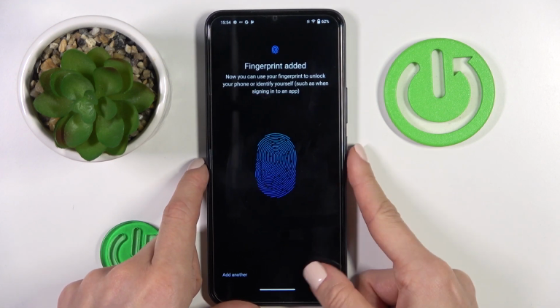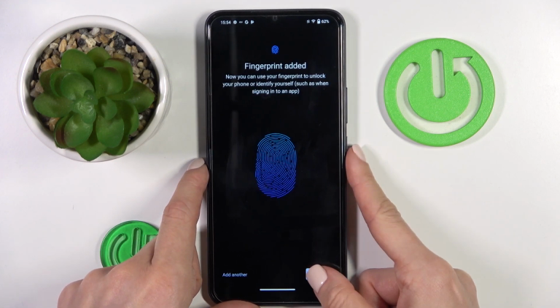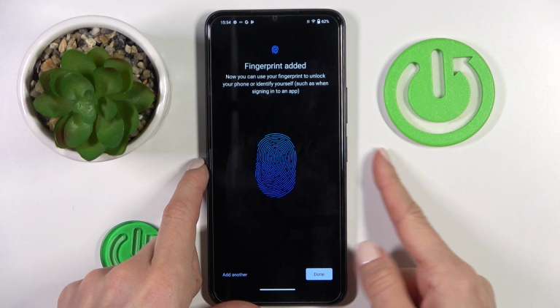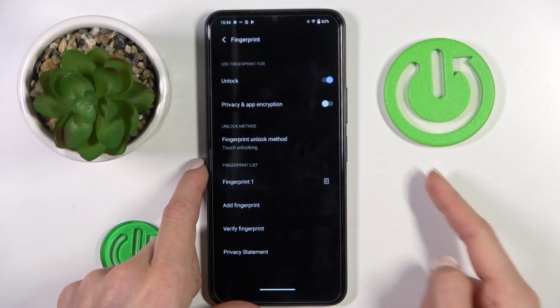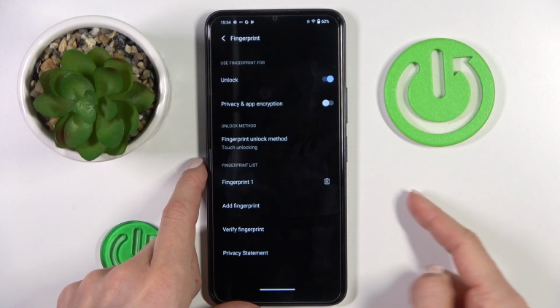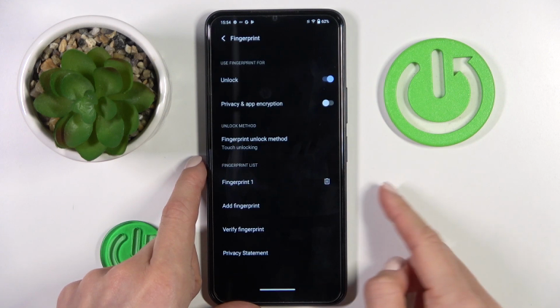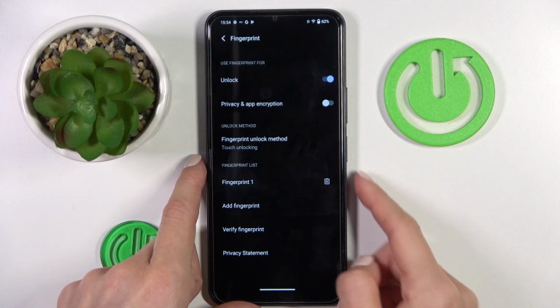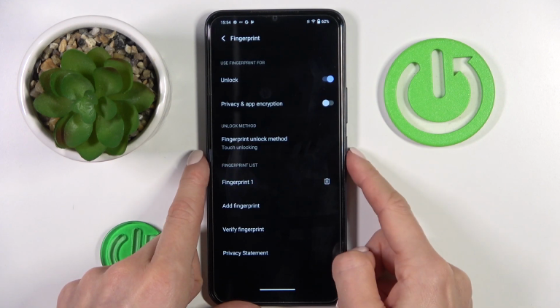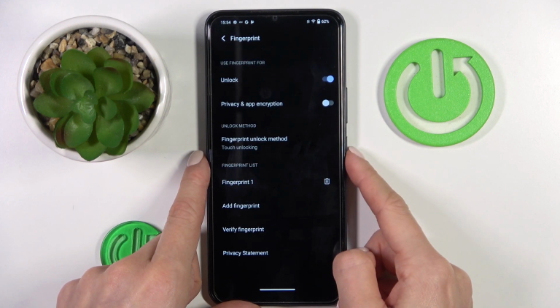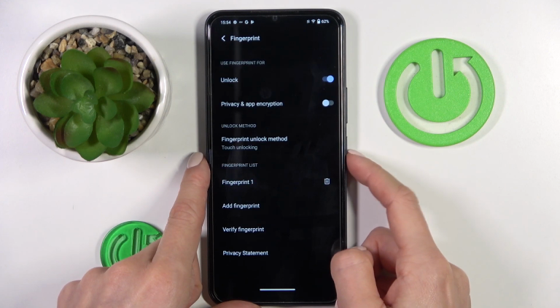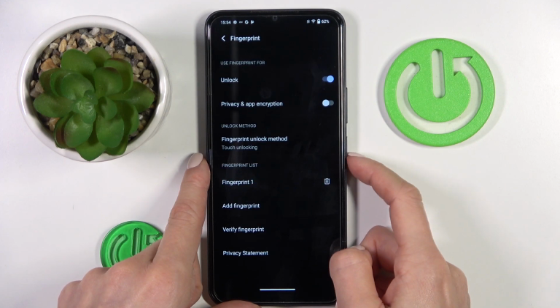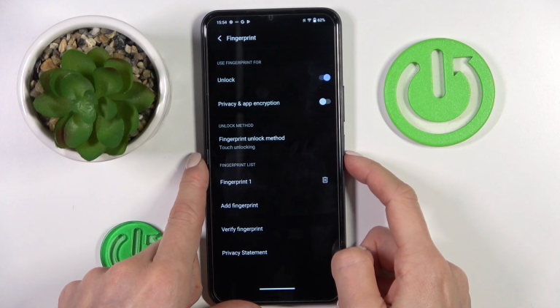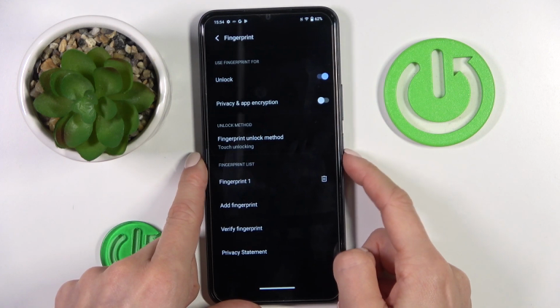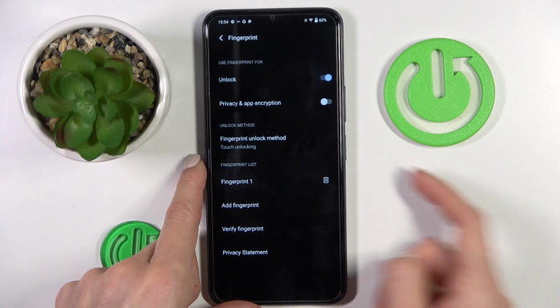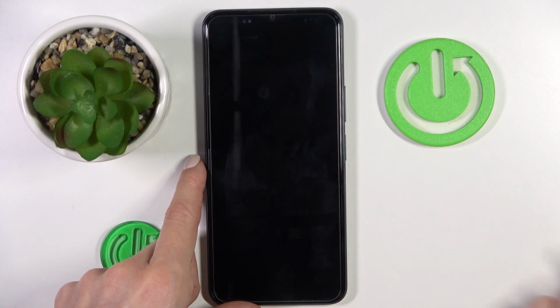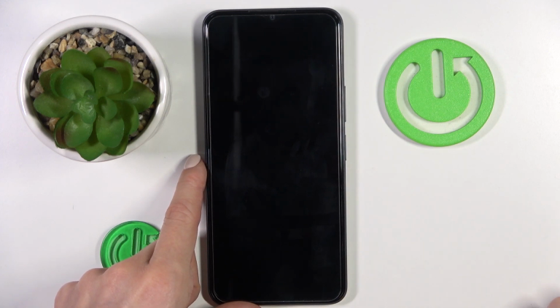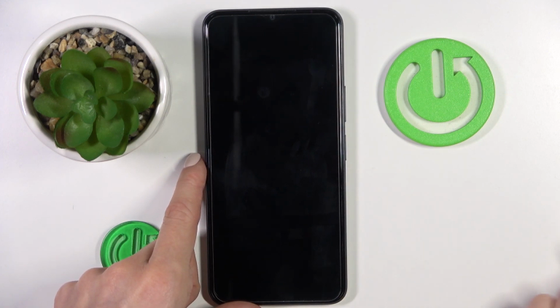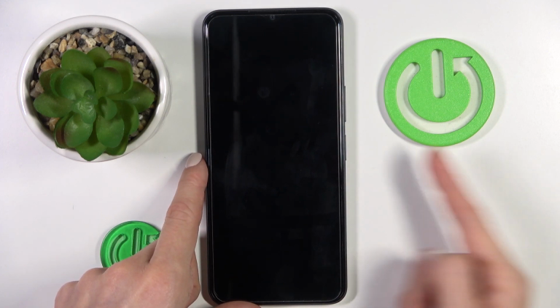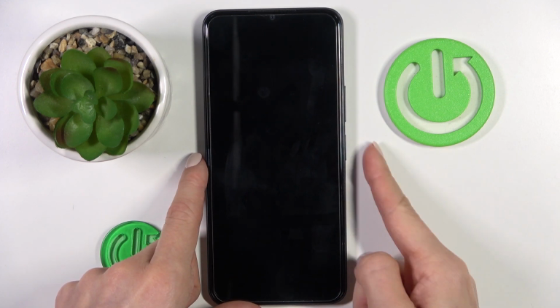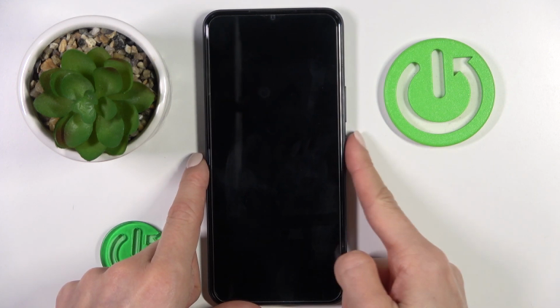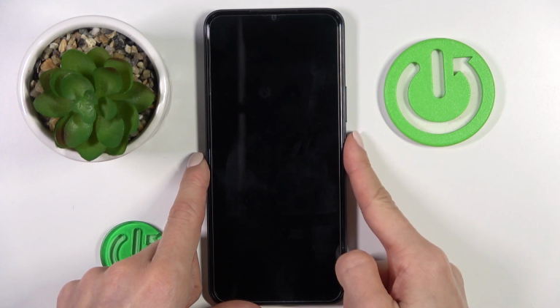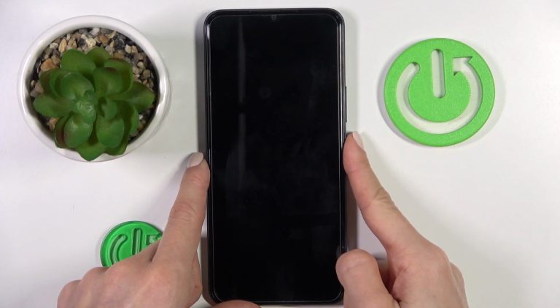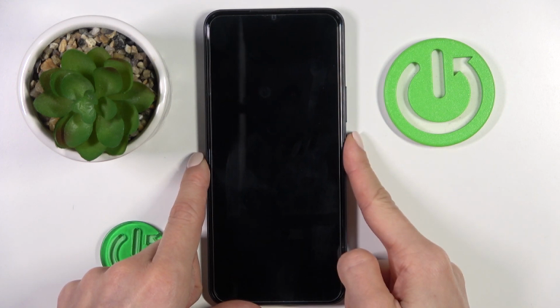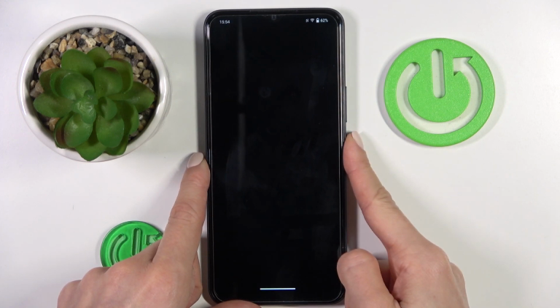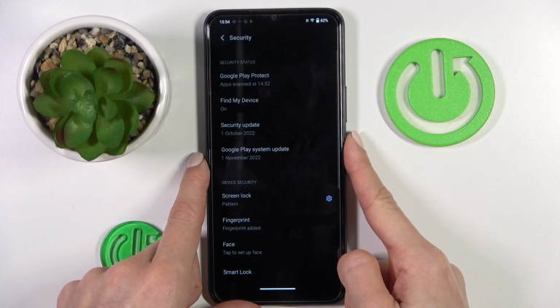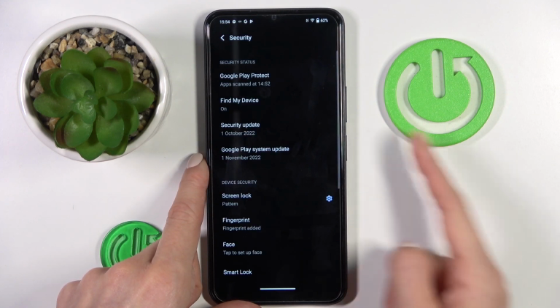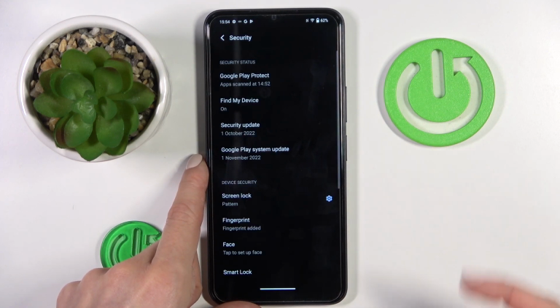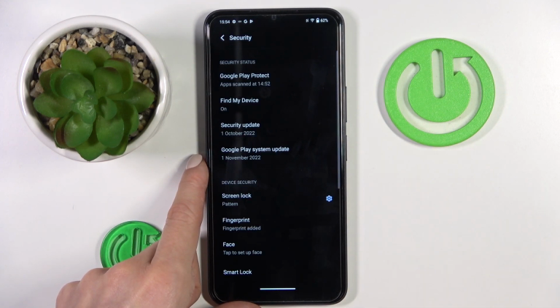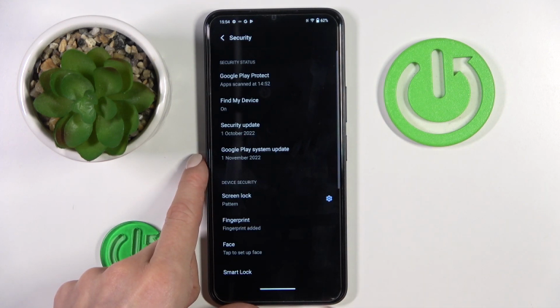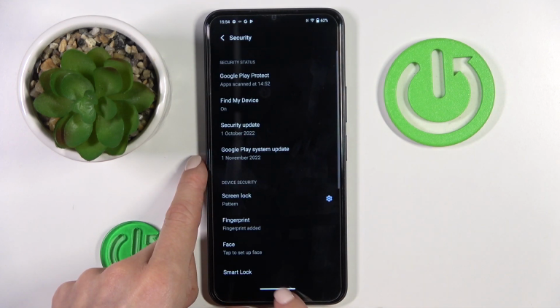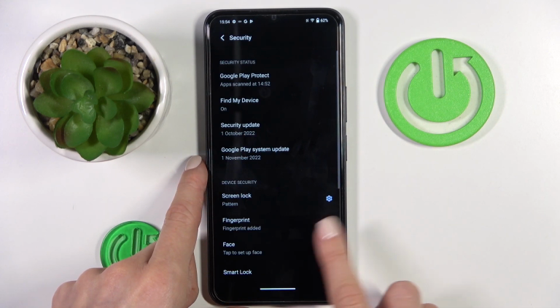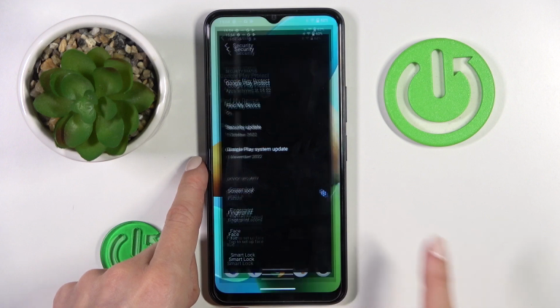Then tap on done to finish the whole operation, and from now on you can unlock your device with this fingerprint only.